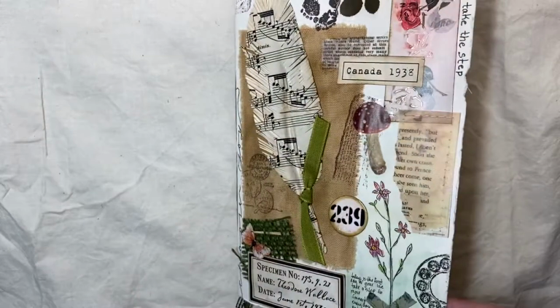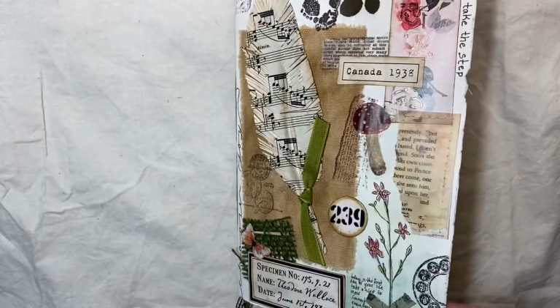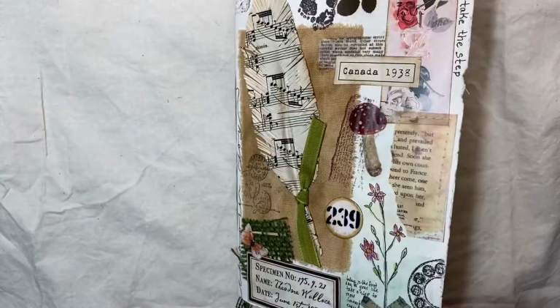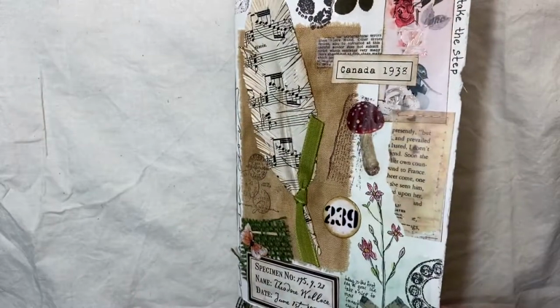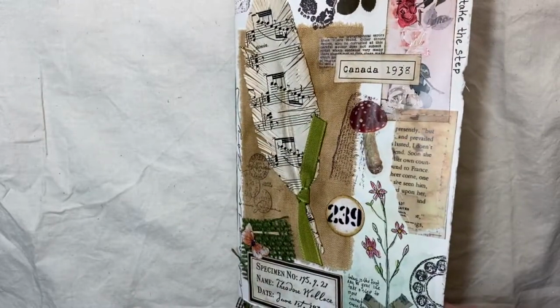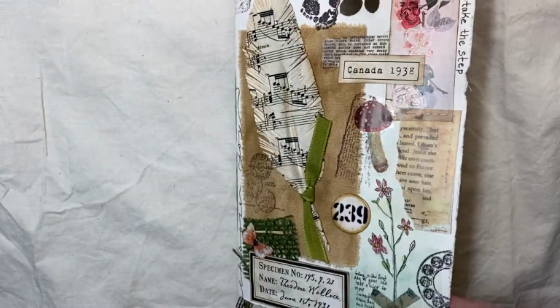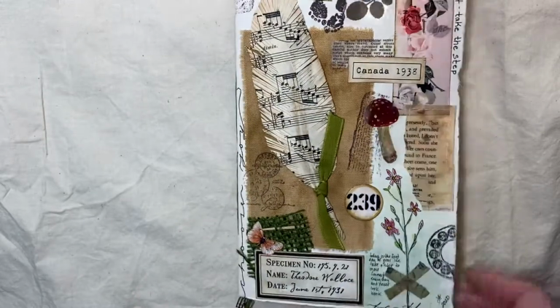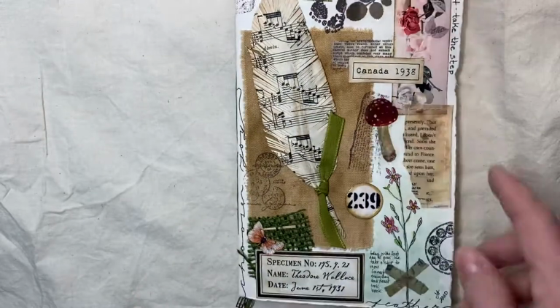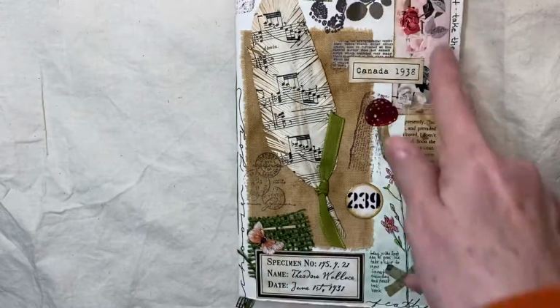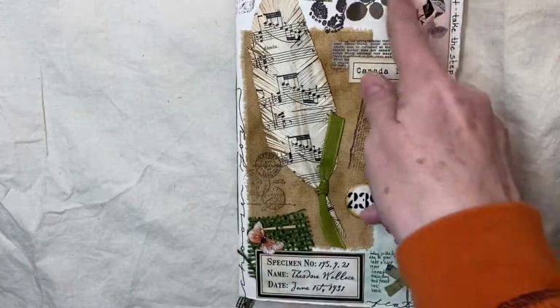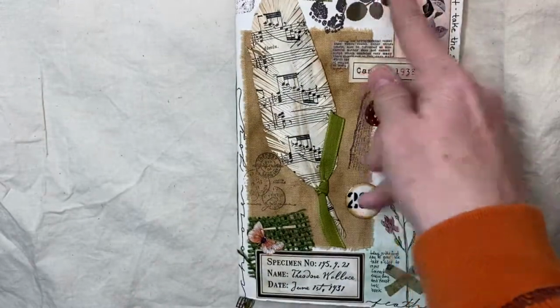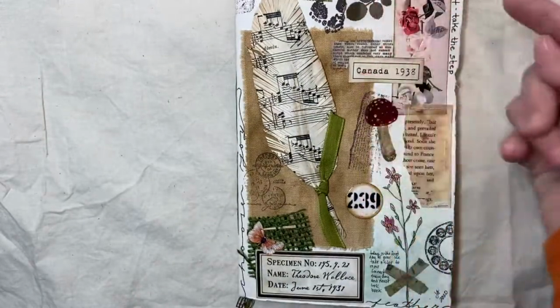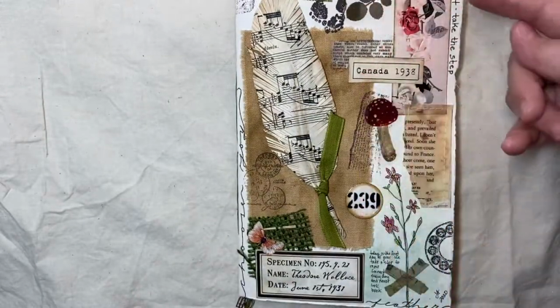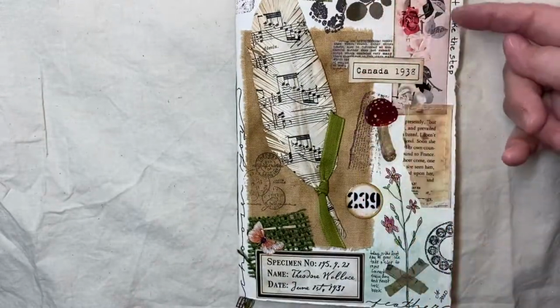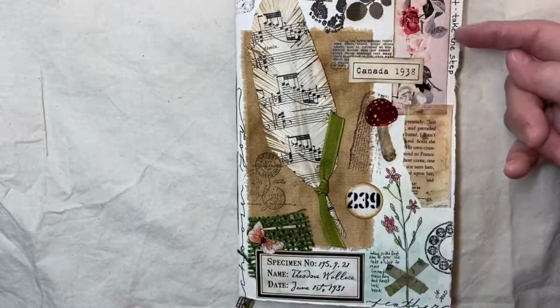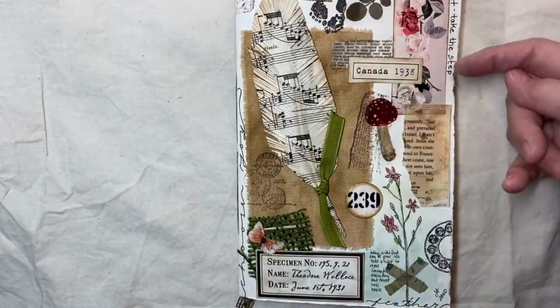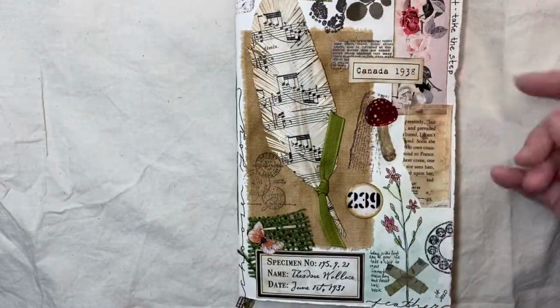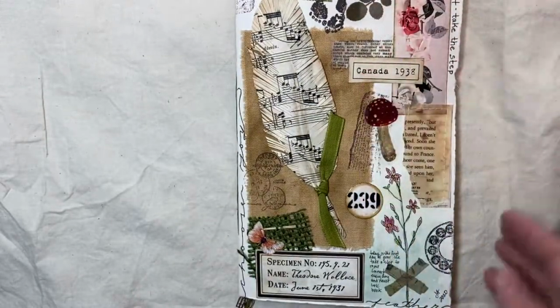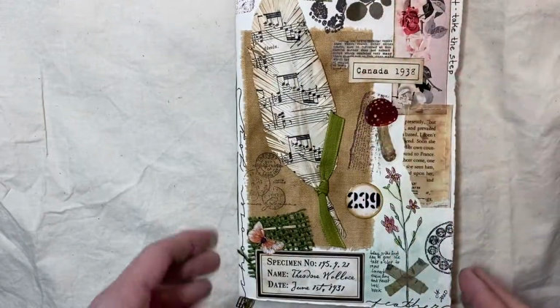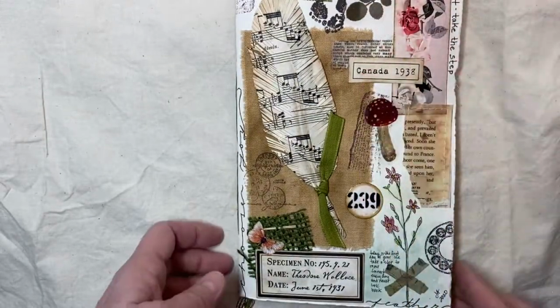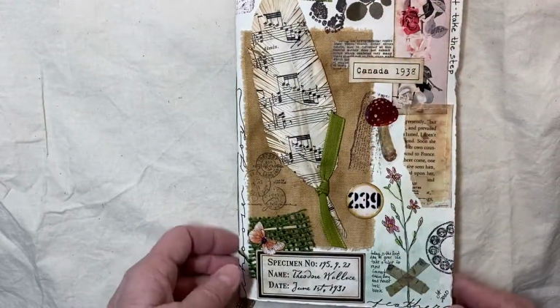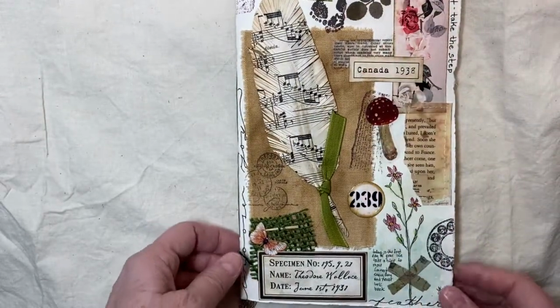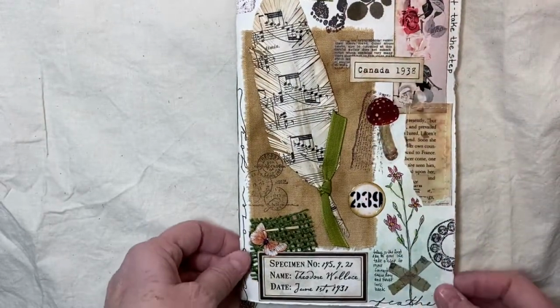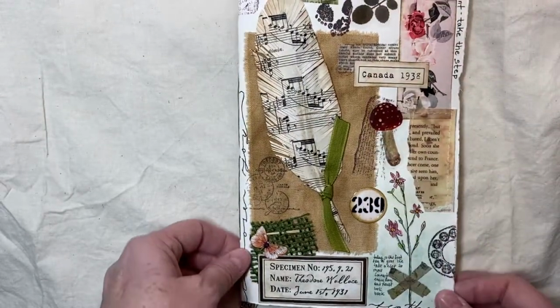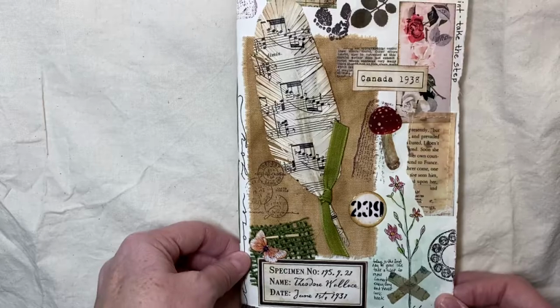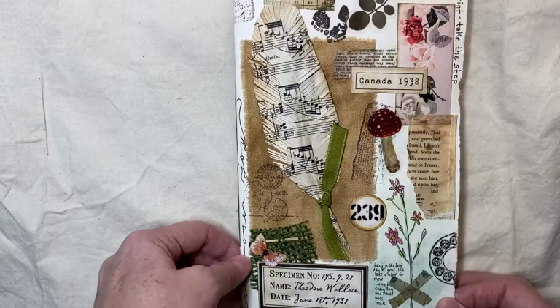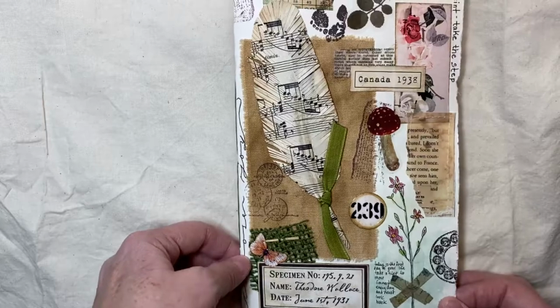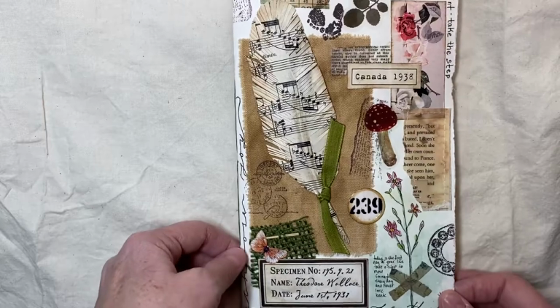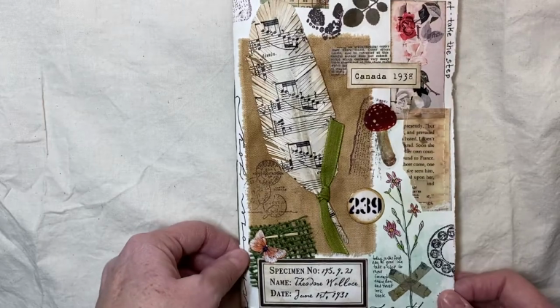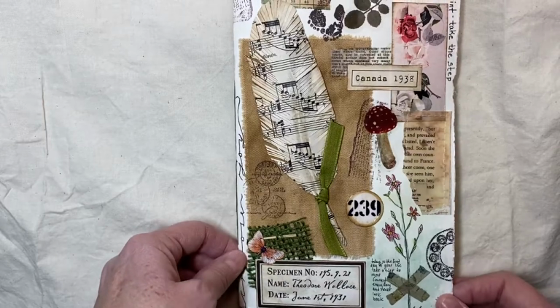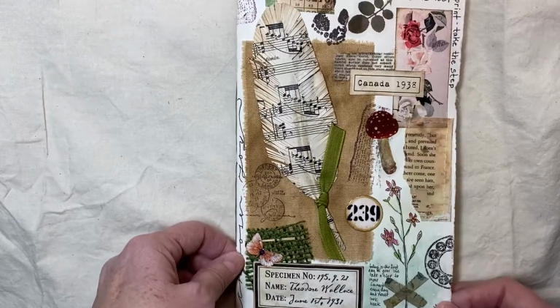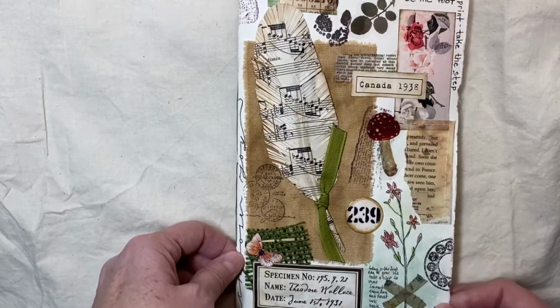It says 'feather' here. It says 'be the footprint, take the step.' That's kind of a Joy original.